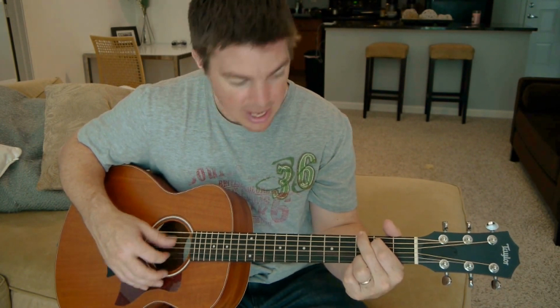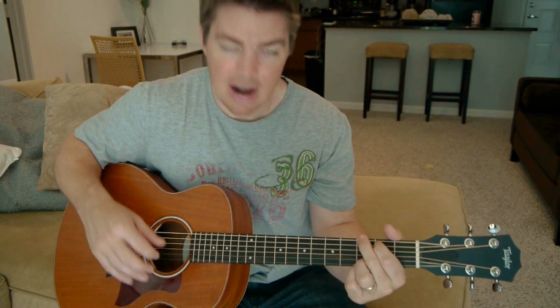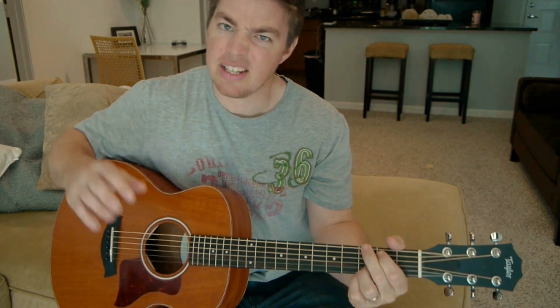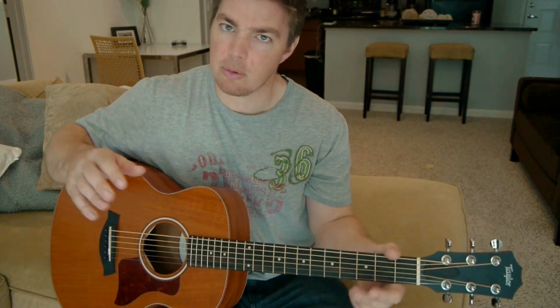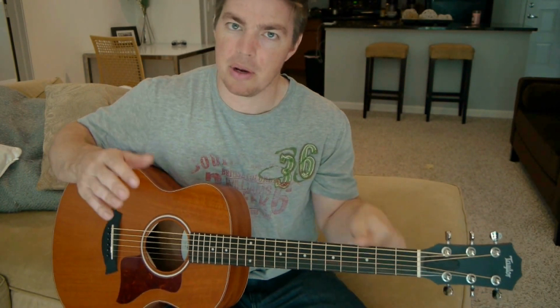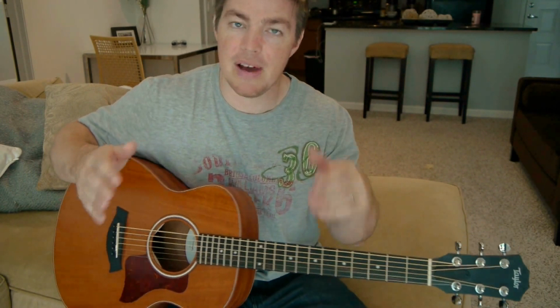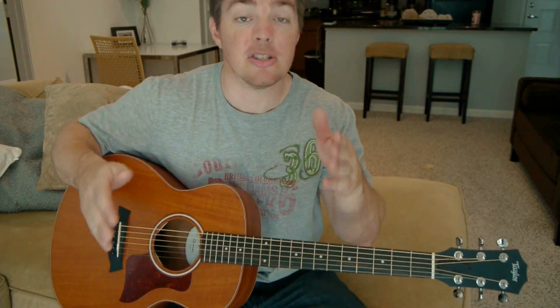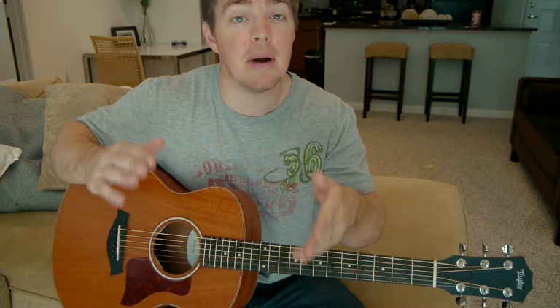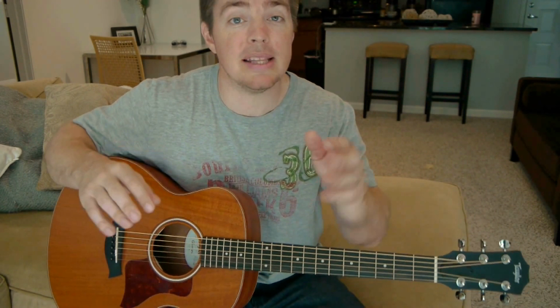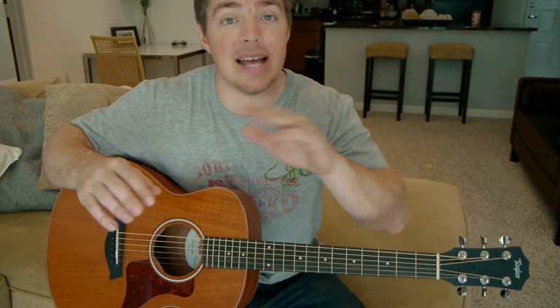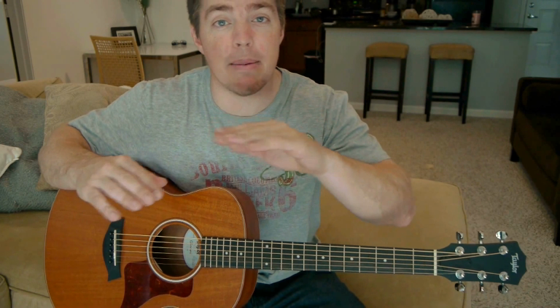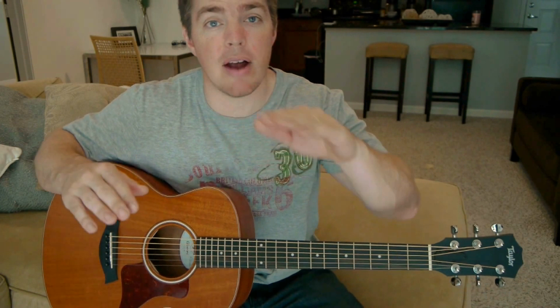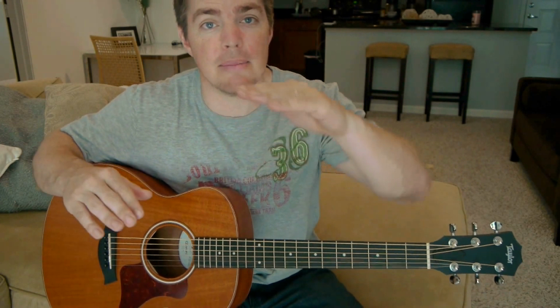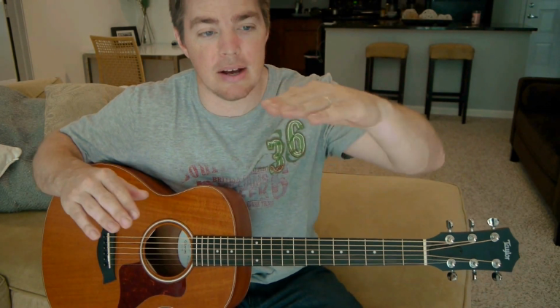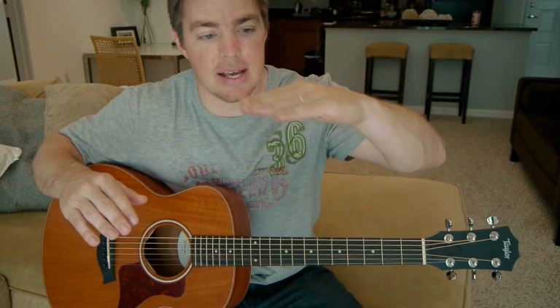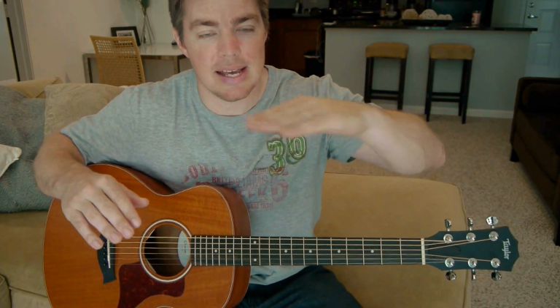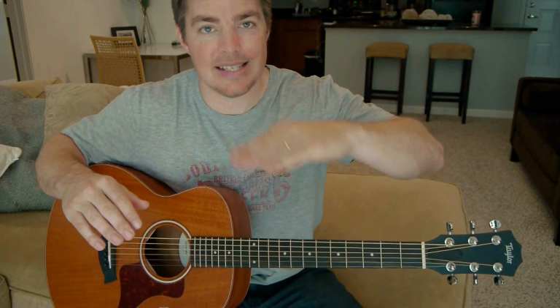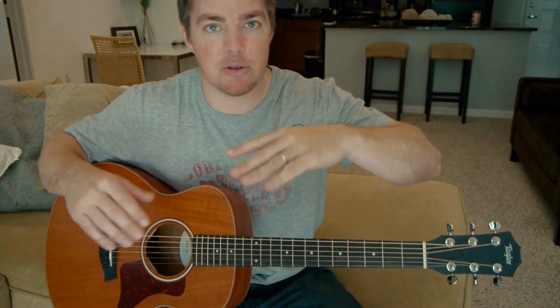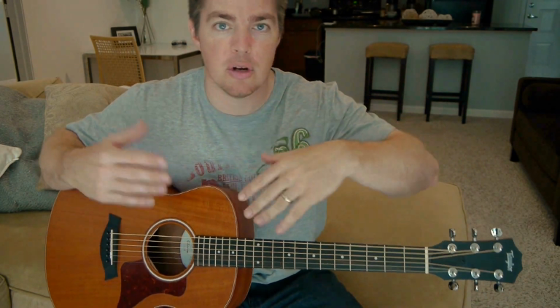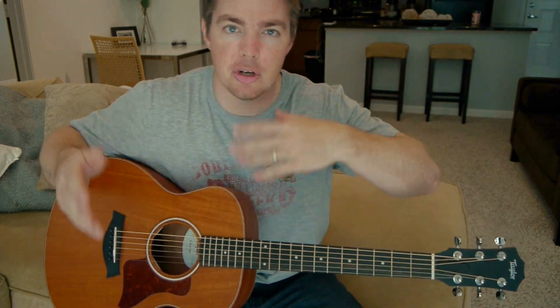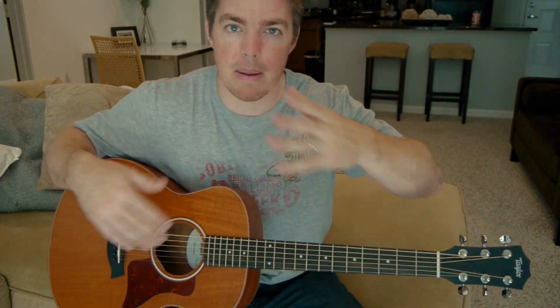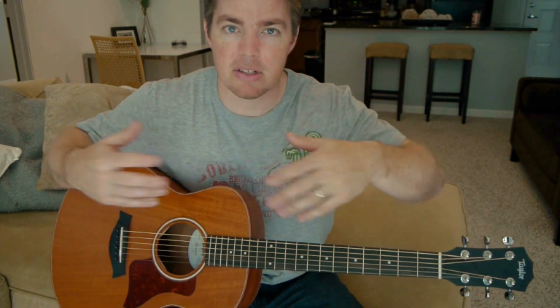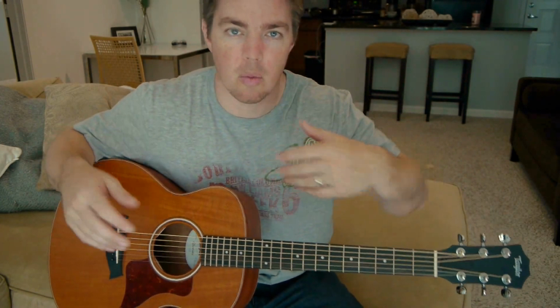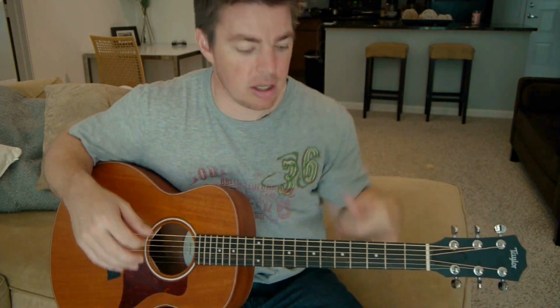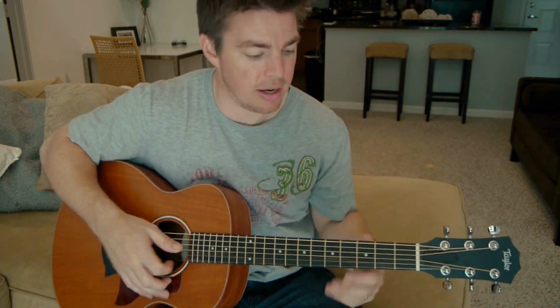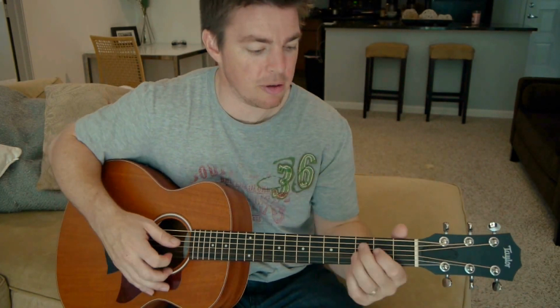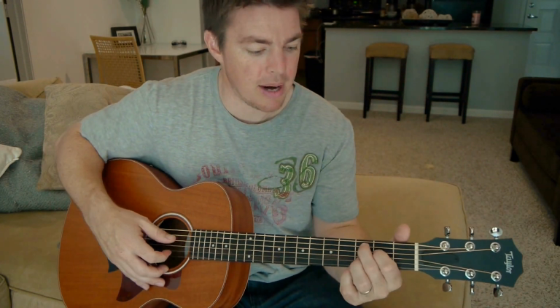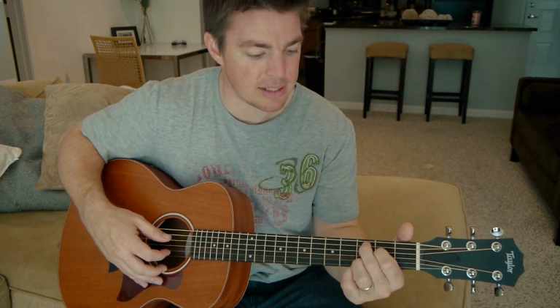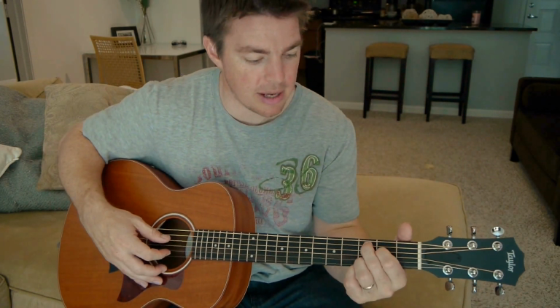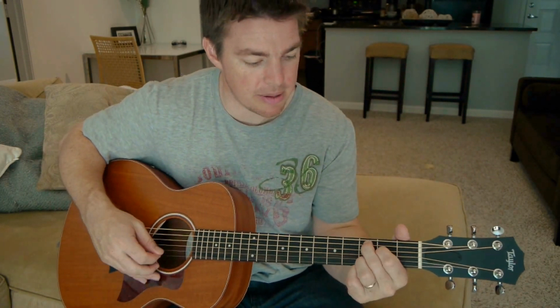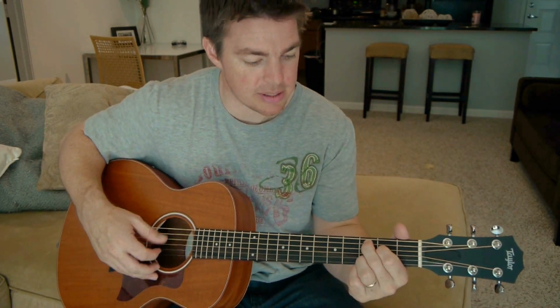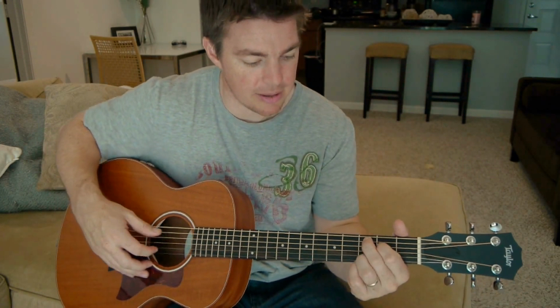Now I realize I'm going pretty fast, so break these down, maybe write them down, and see which ones you can start working on for your practice.